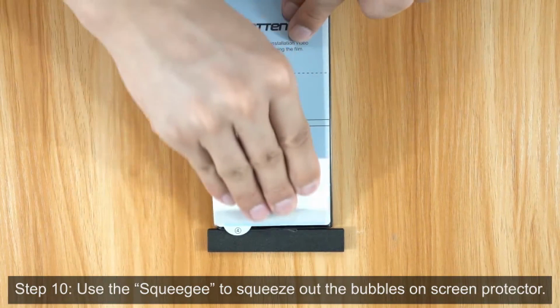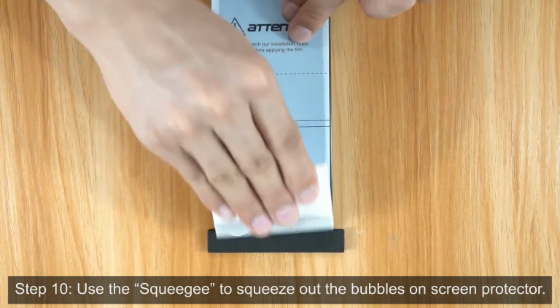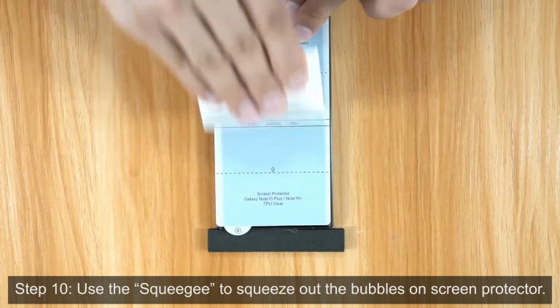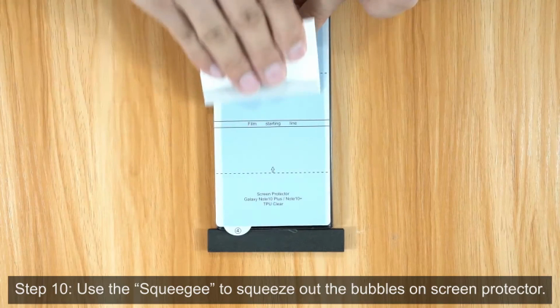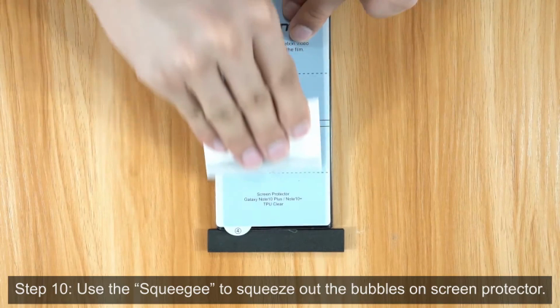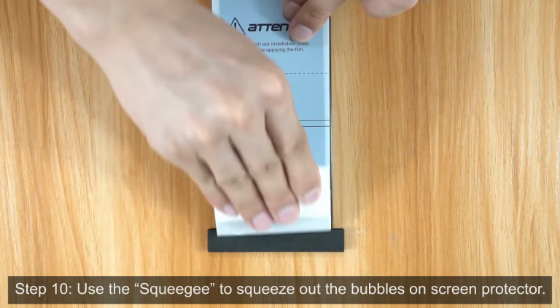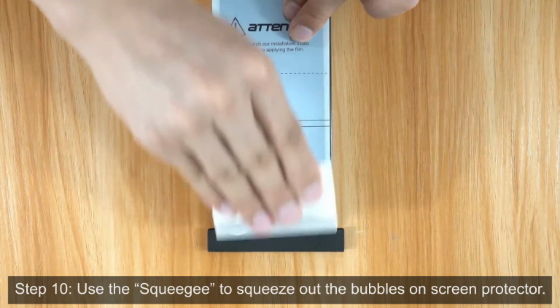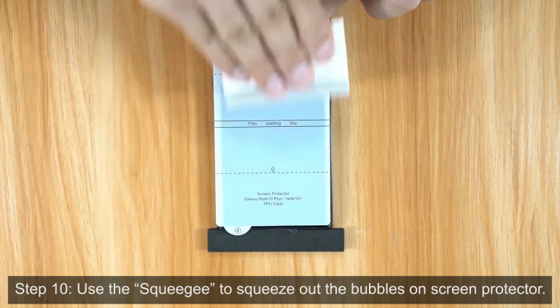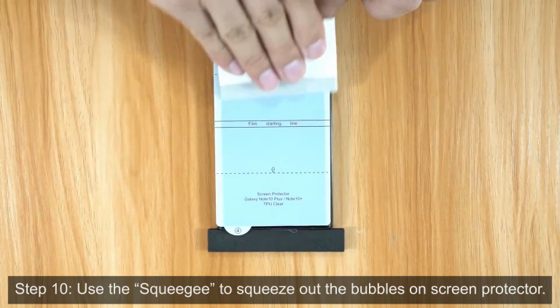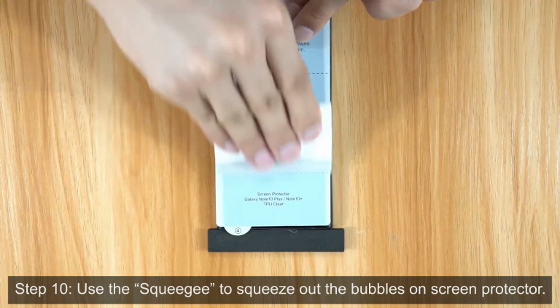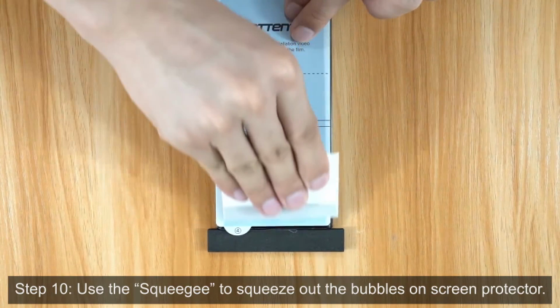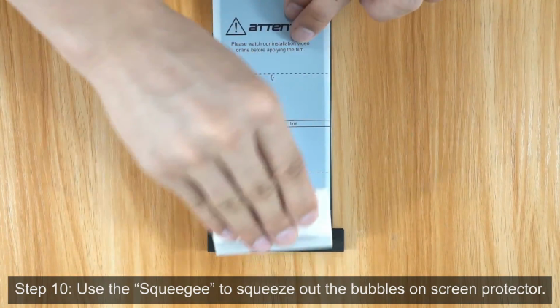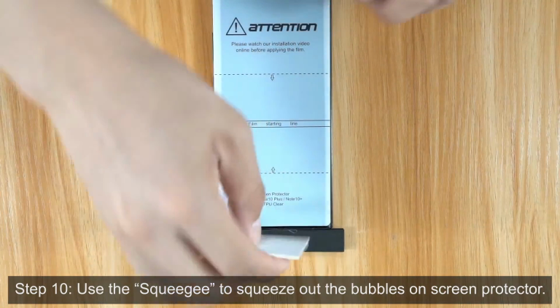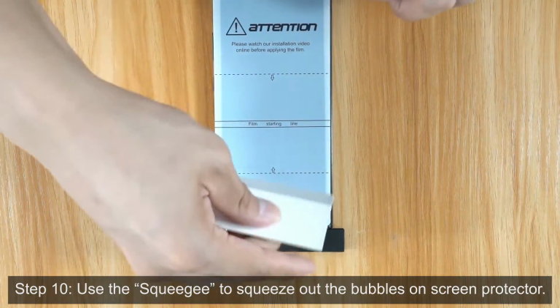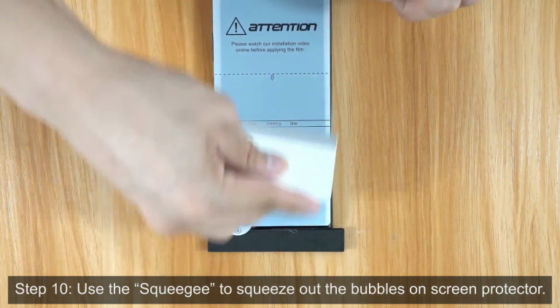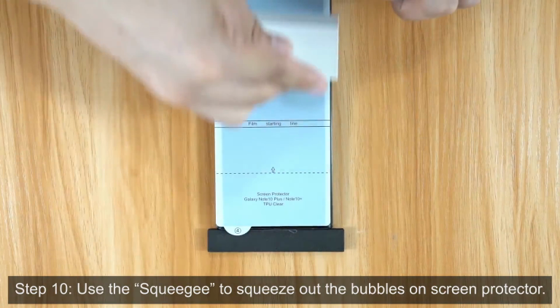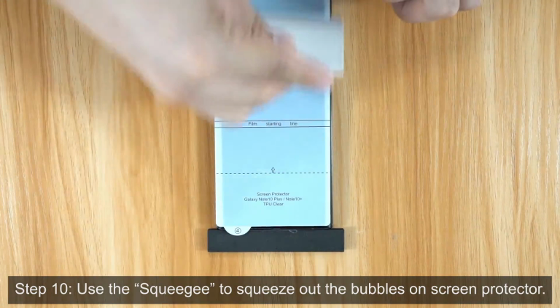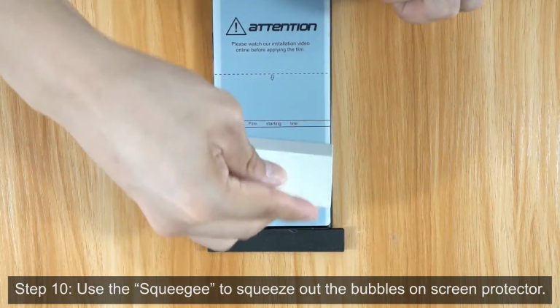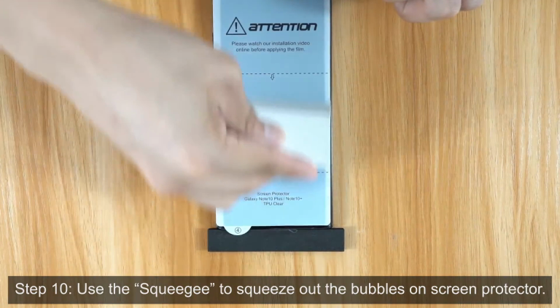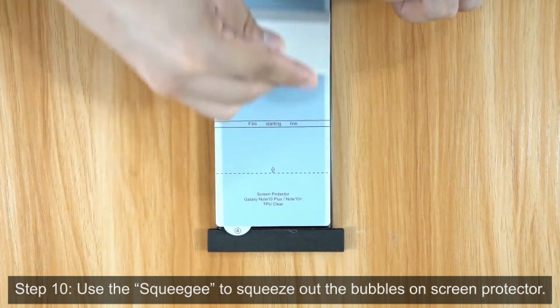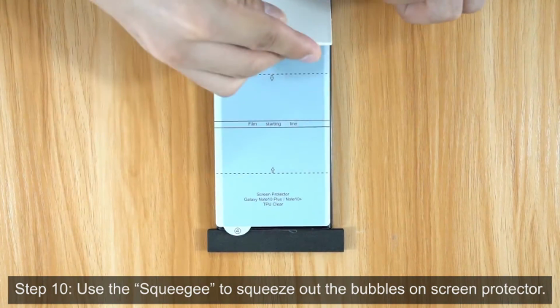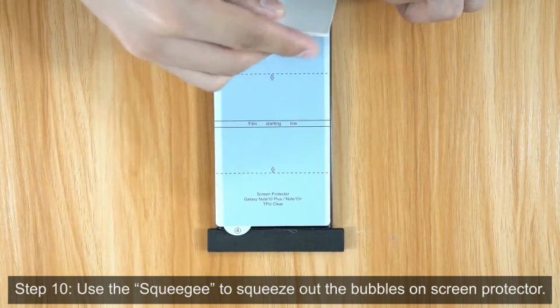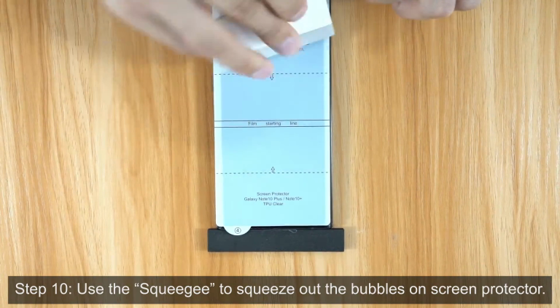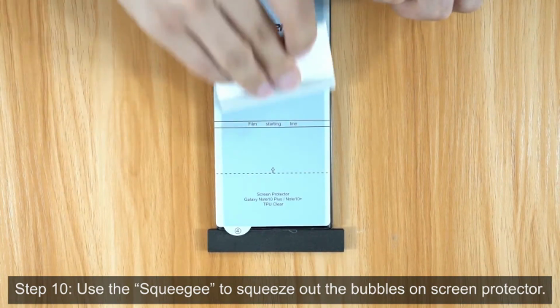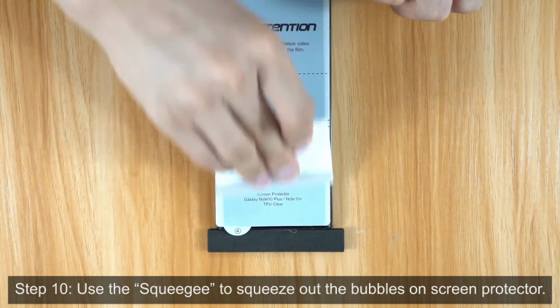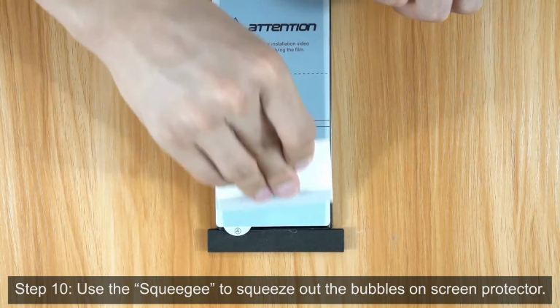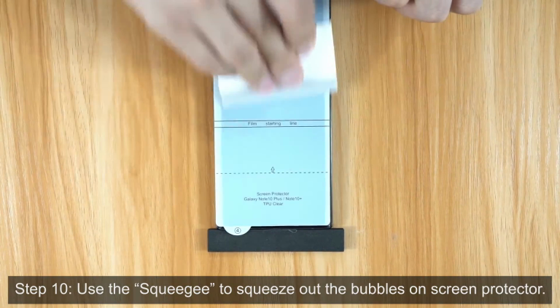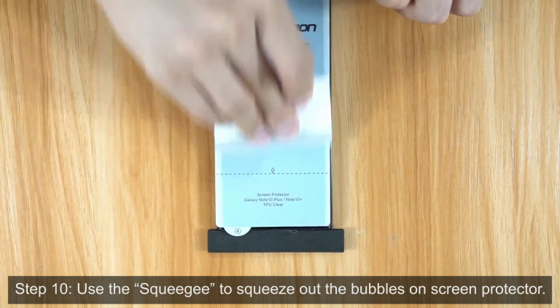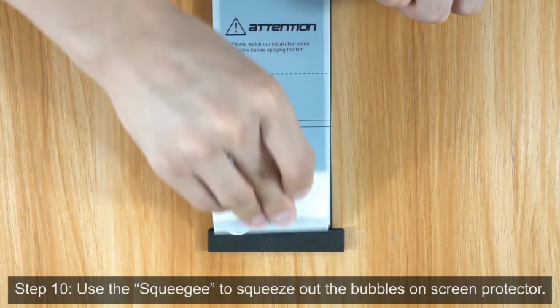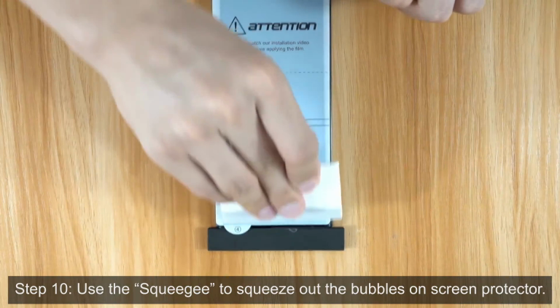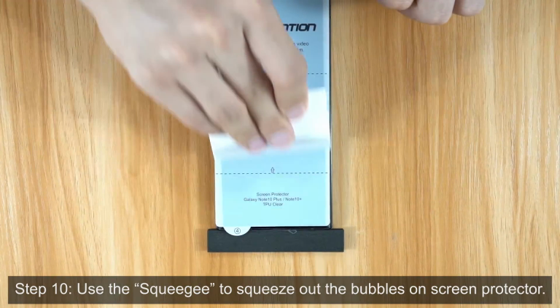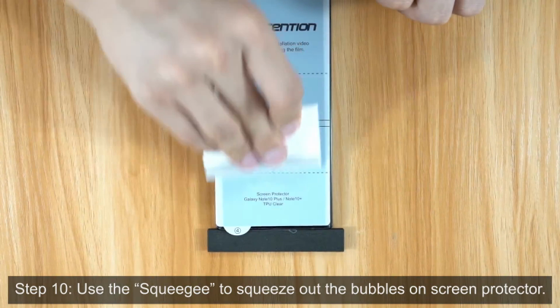Step 10. Use the Squeegee to squeeze out the bubbles on the Screen Protector.